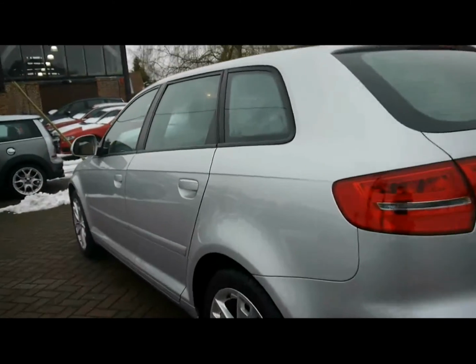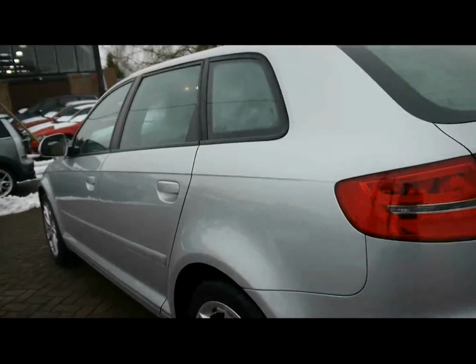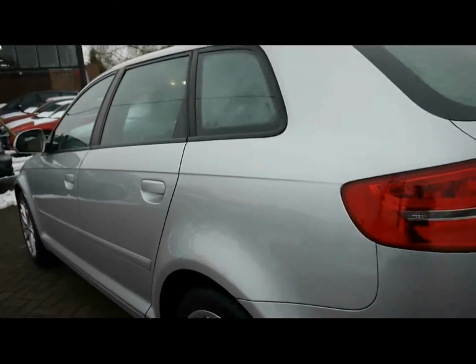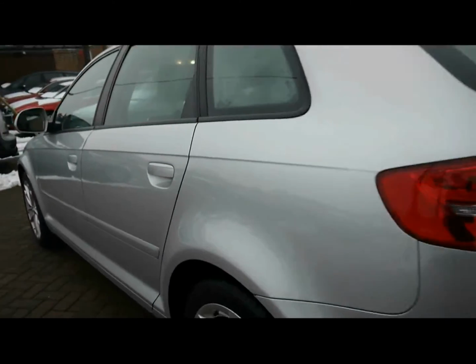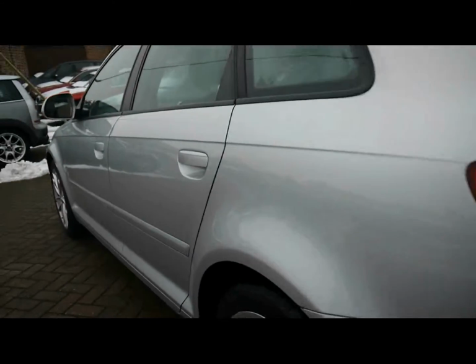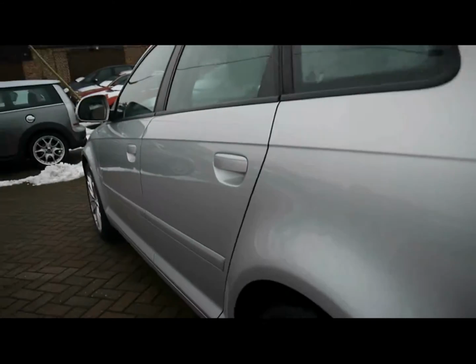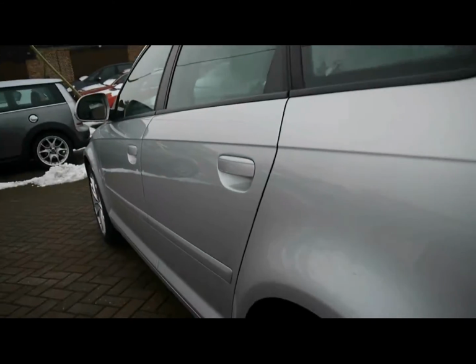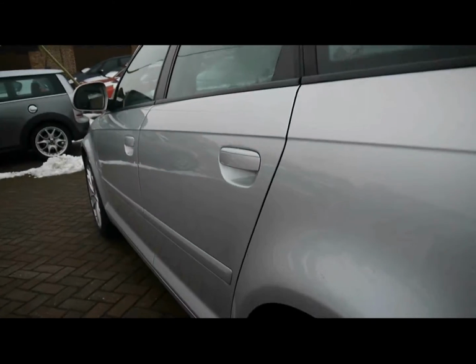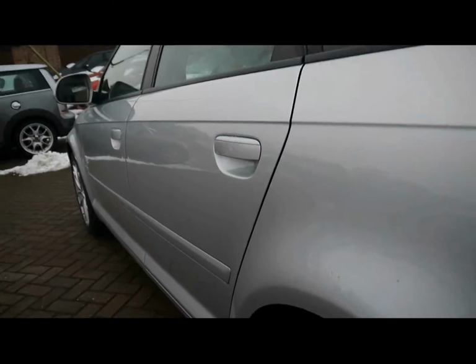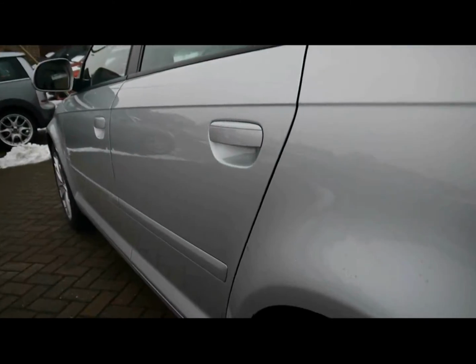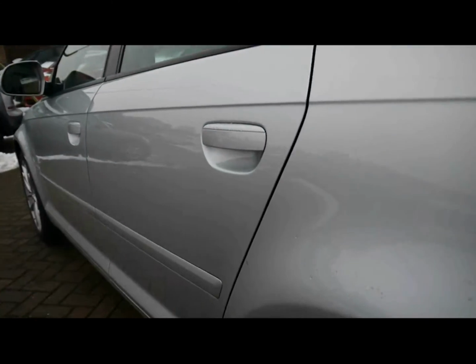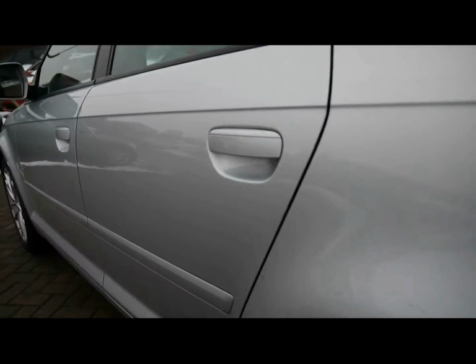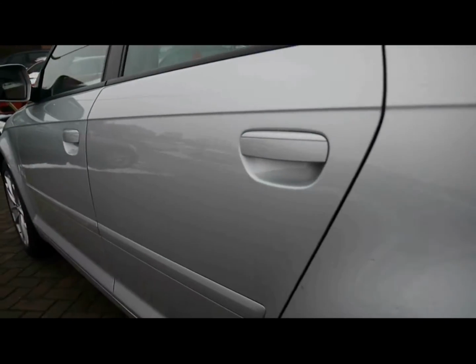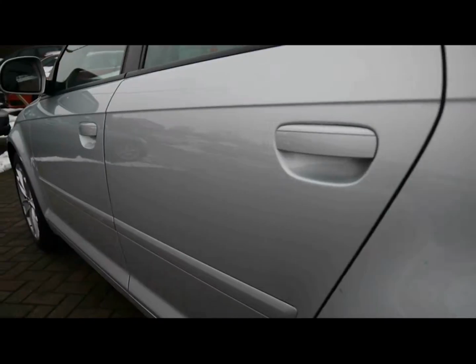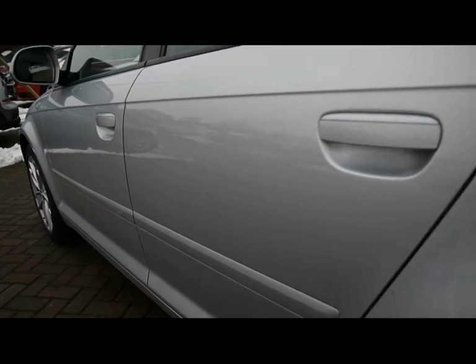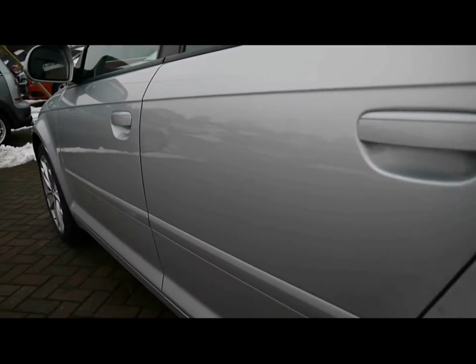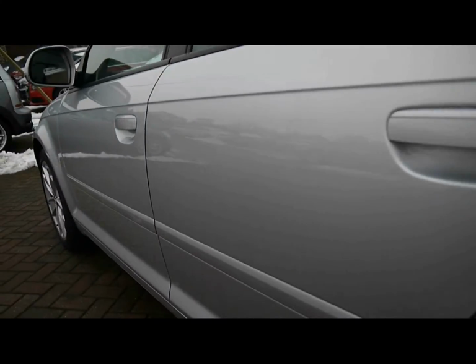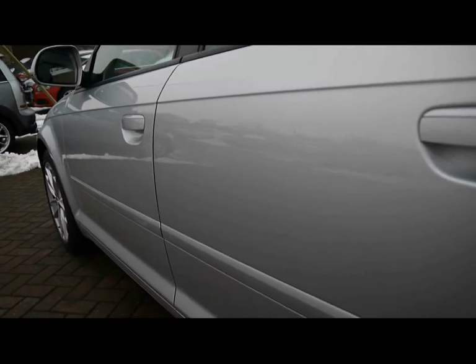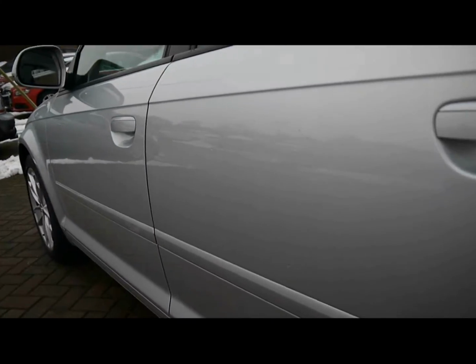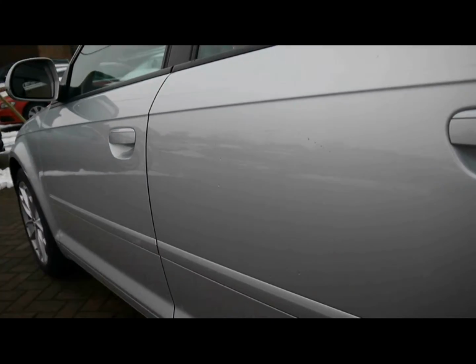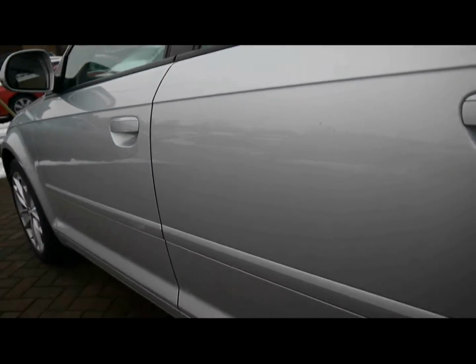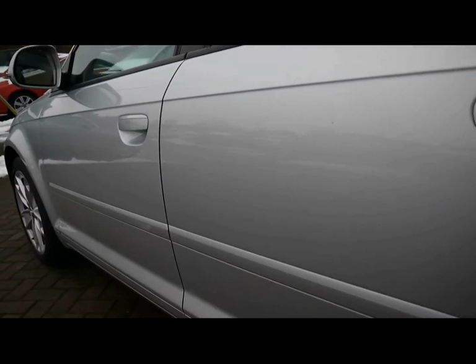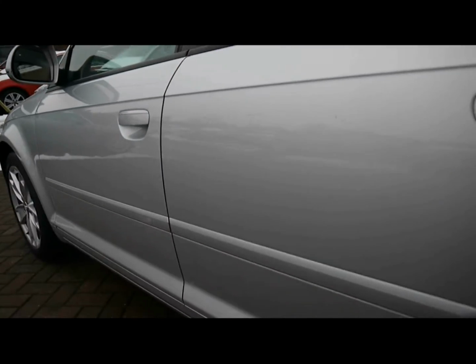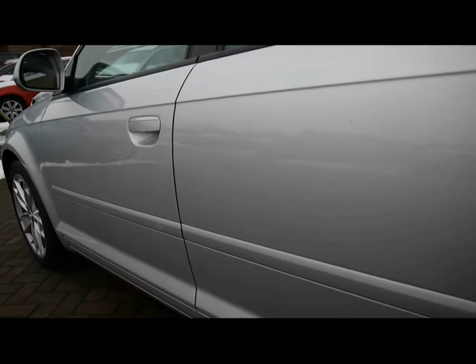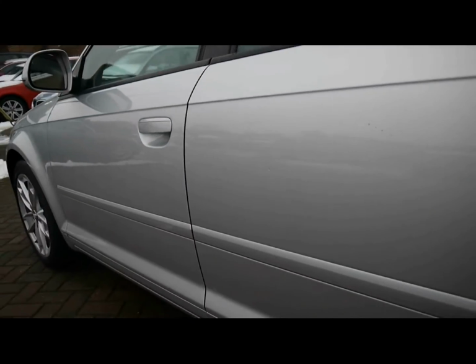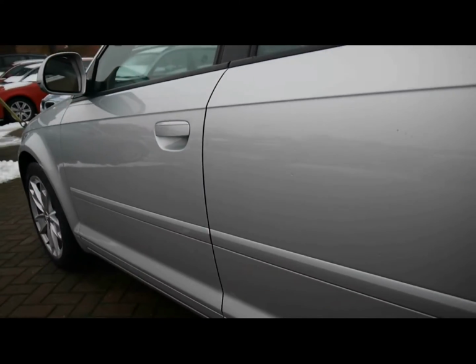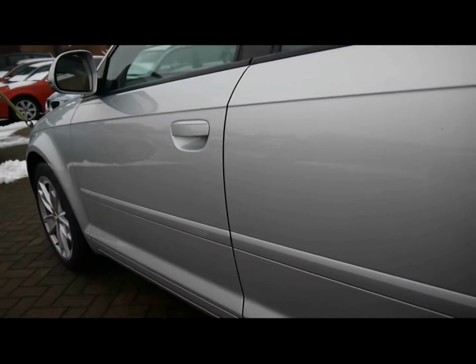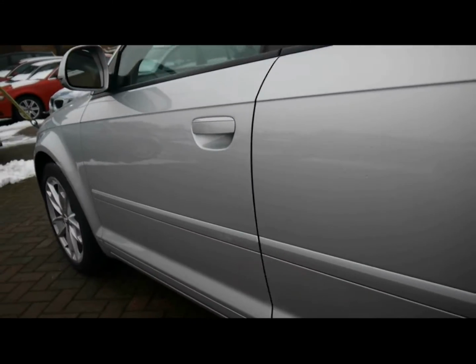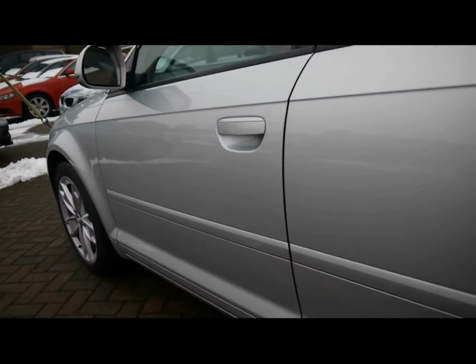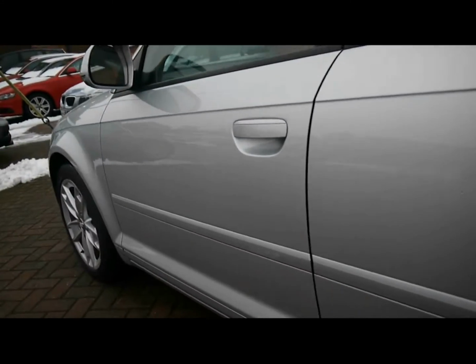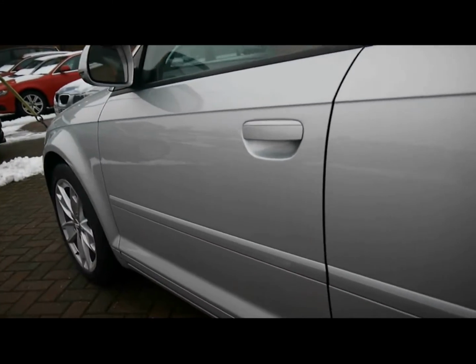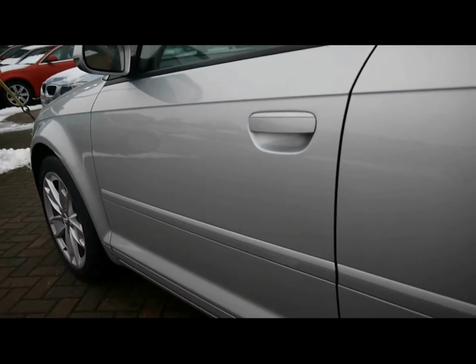Starting off from the left hand side here. The bodywork is in great condition as you can see up close — there are no dents, scrapes or scratches anywhere.